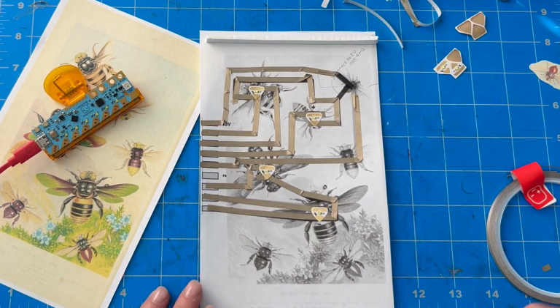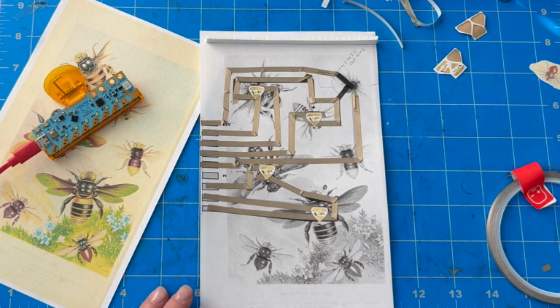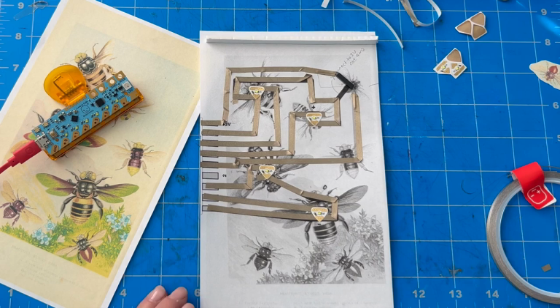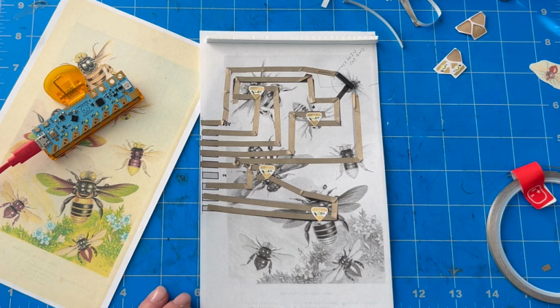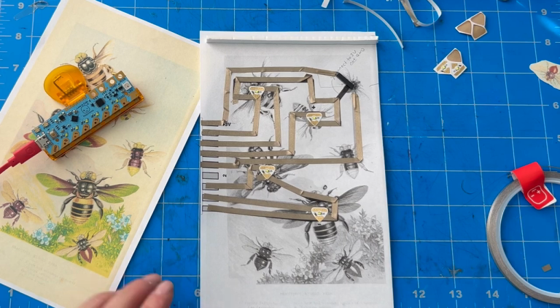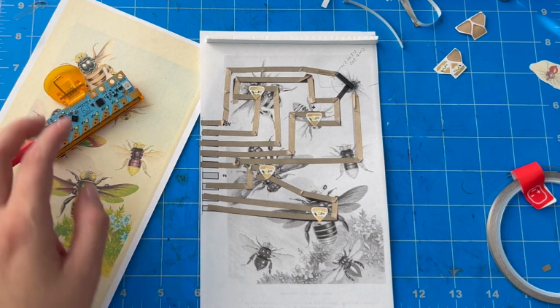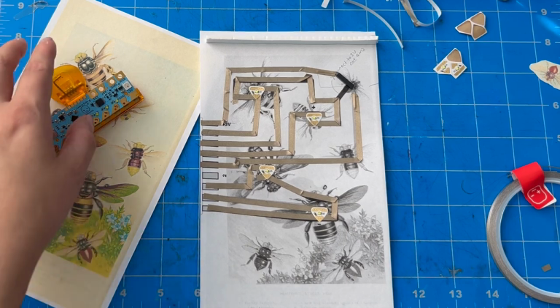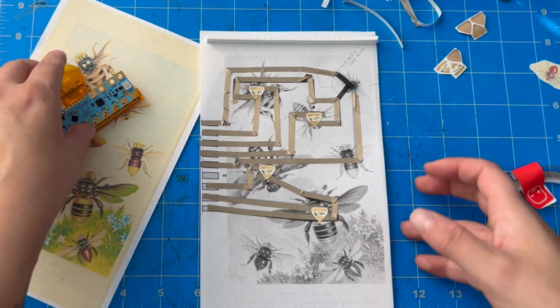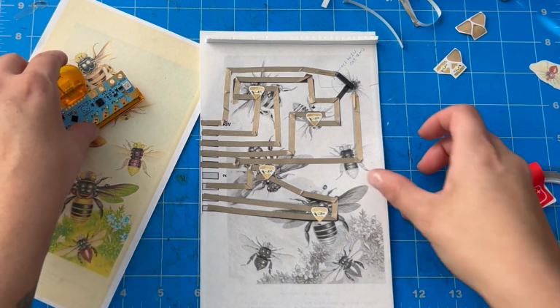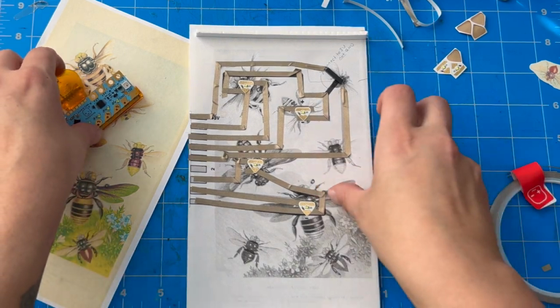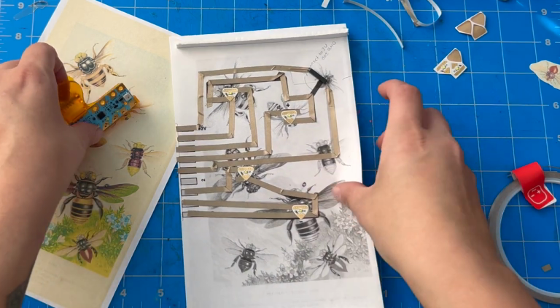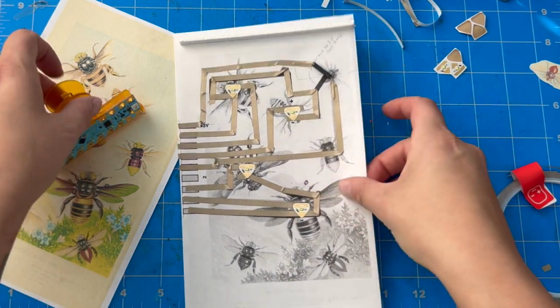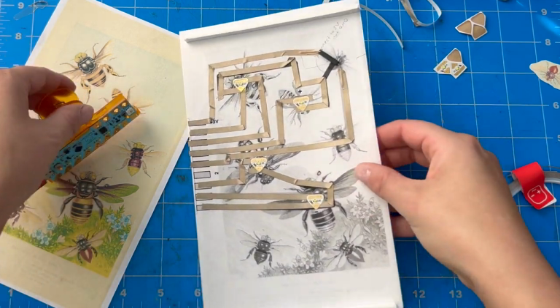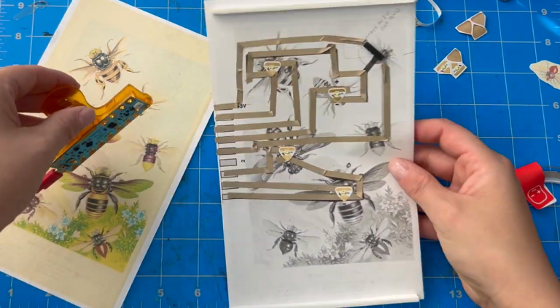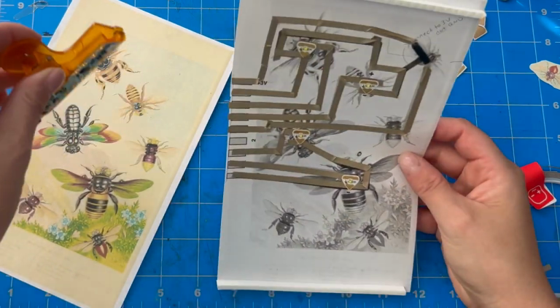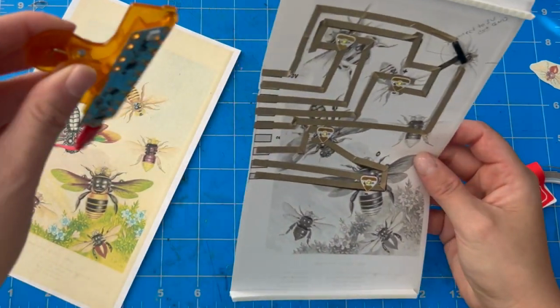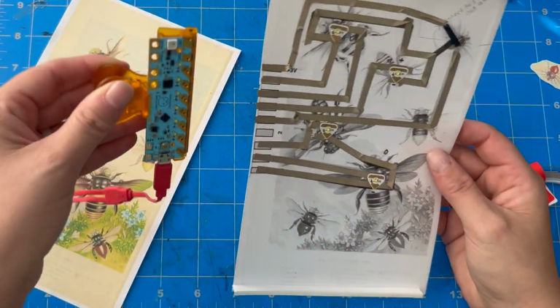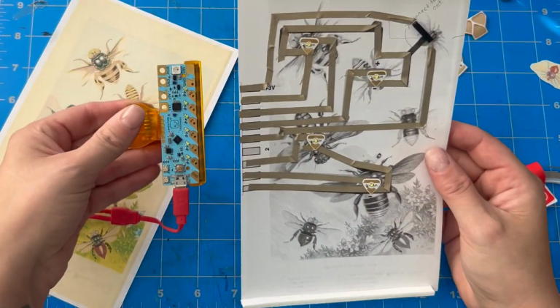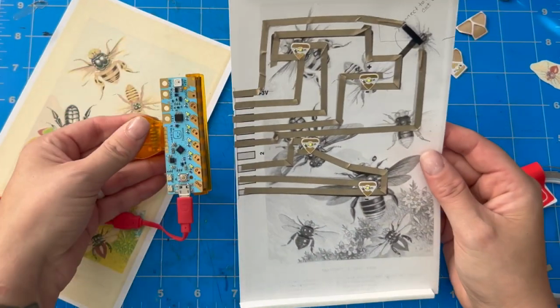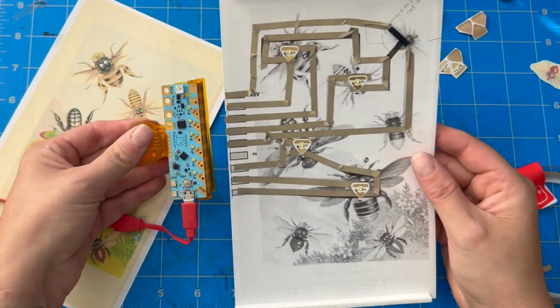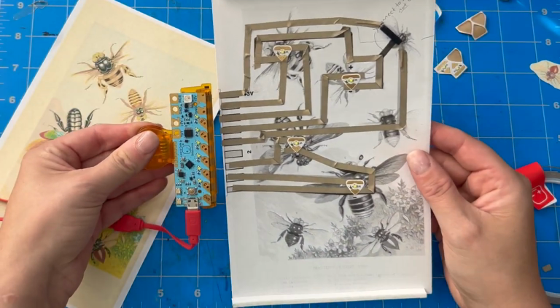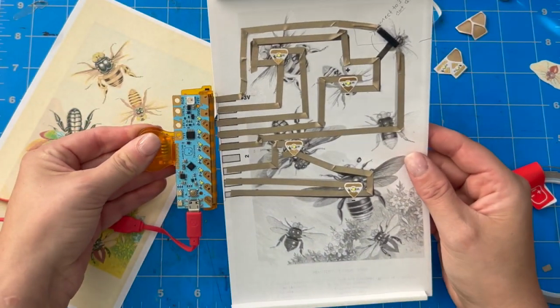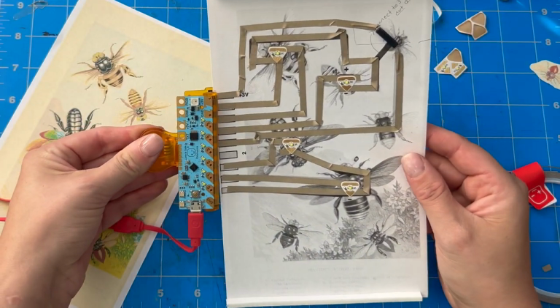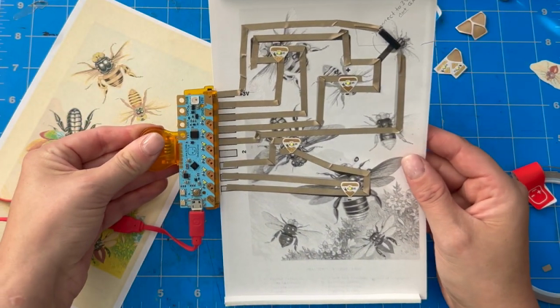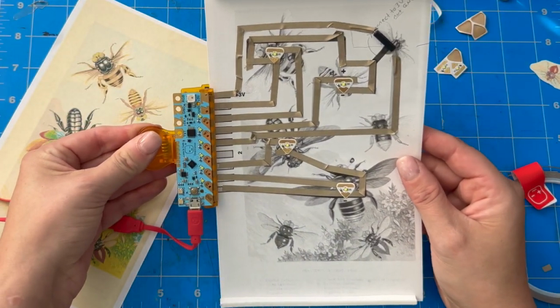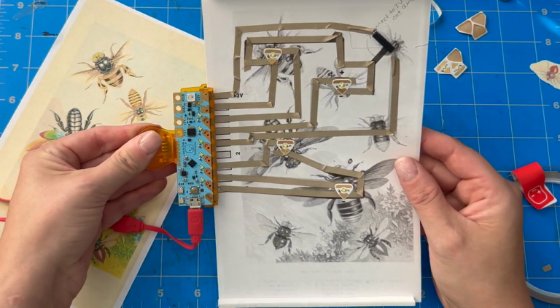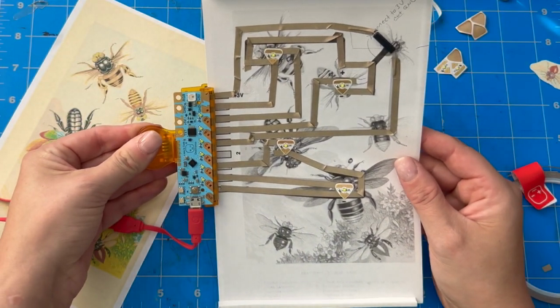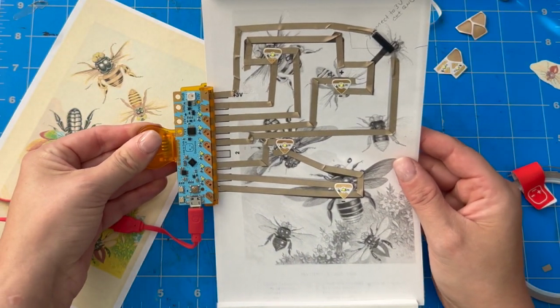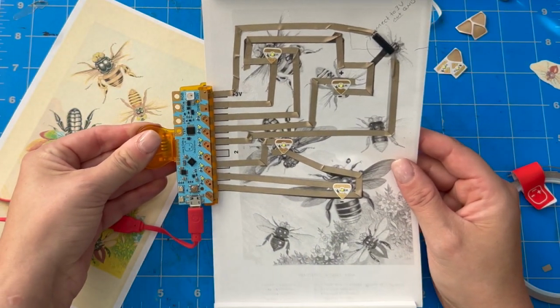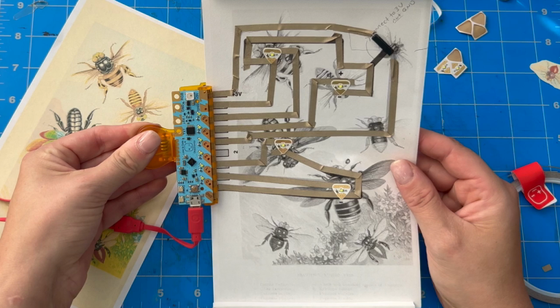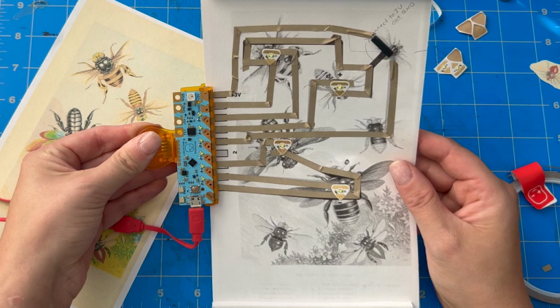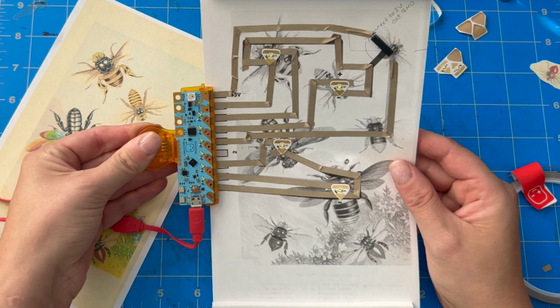Now I'm lining up my Chibi Chip and clip, and like I said earlier, it's basically a perfect fit thanks to that template I made.